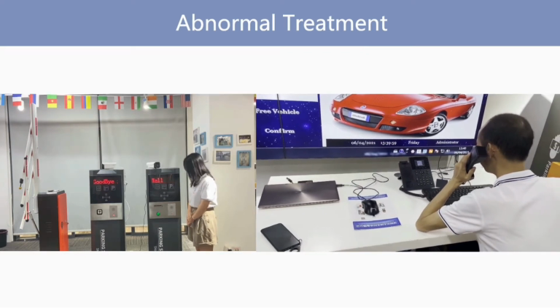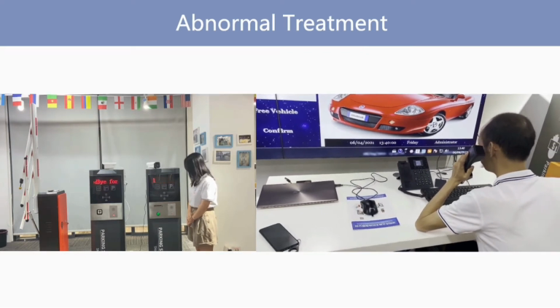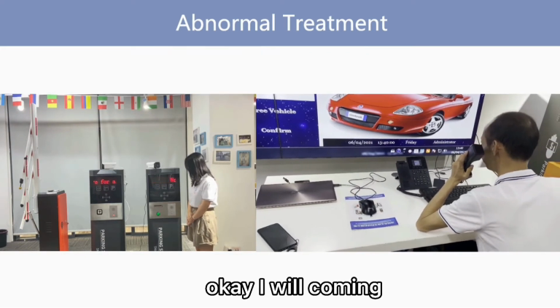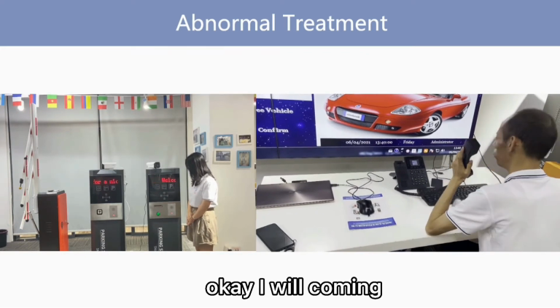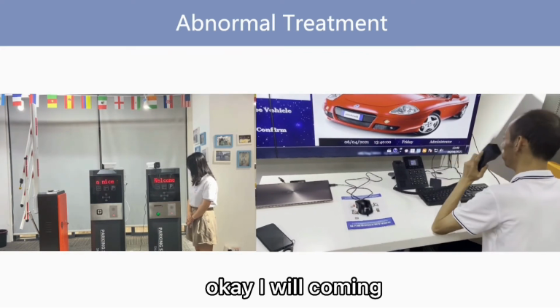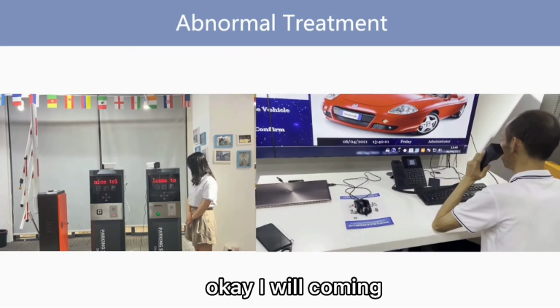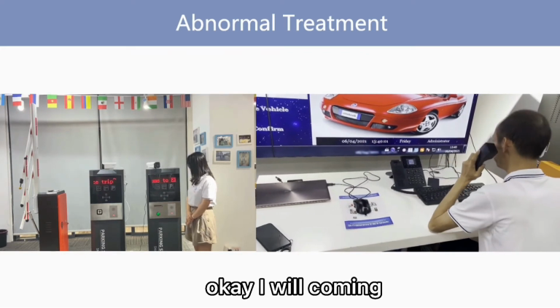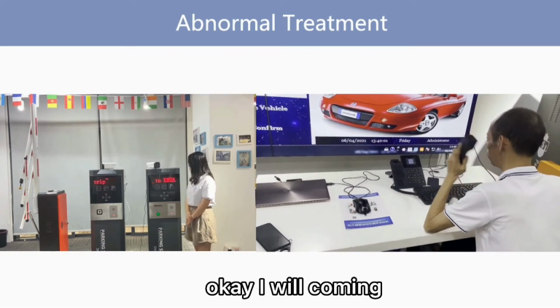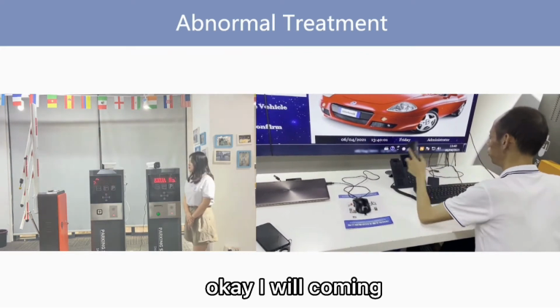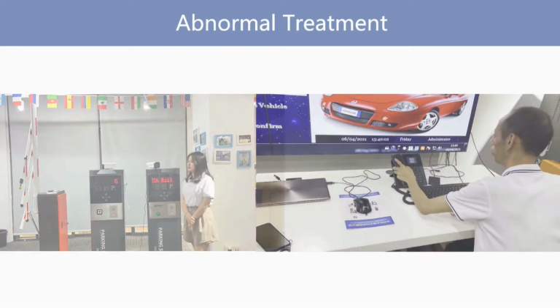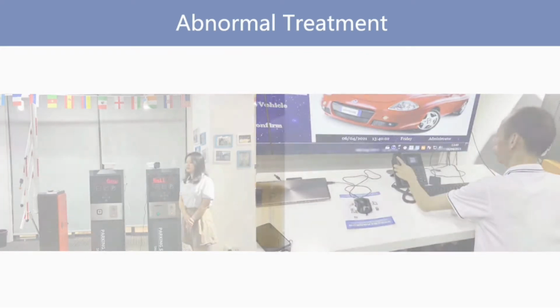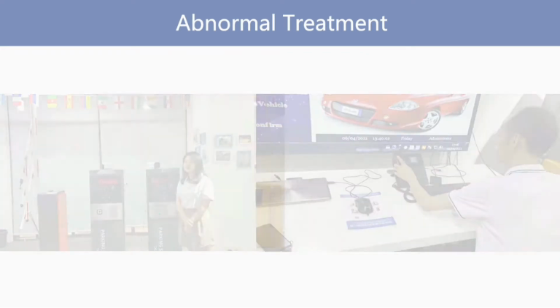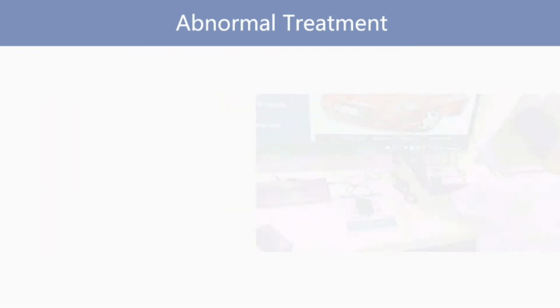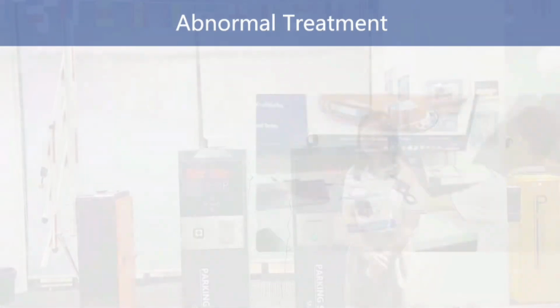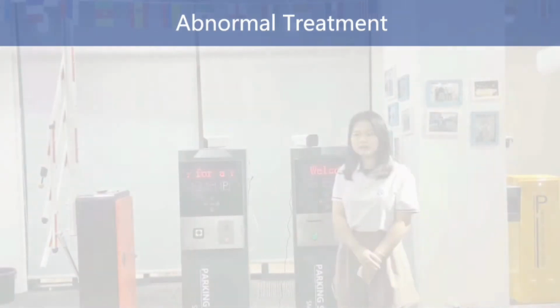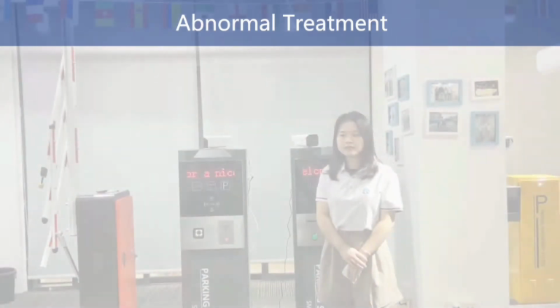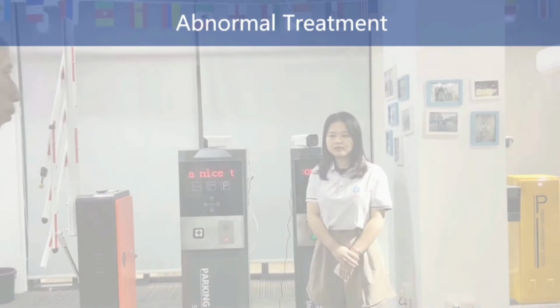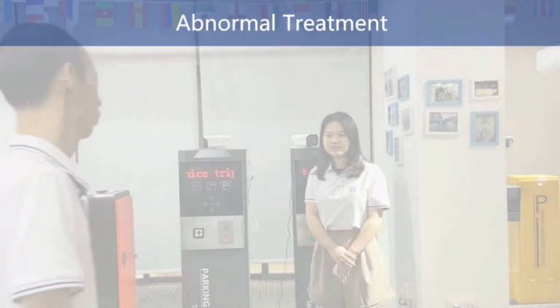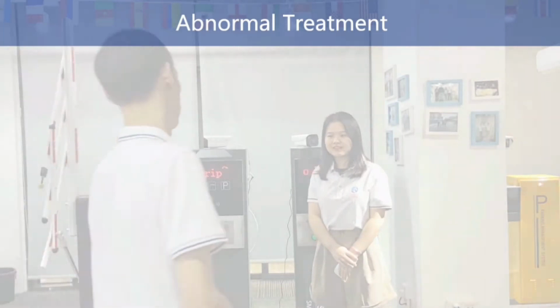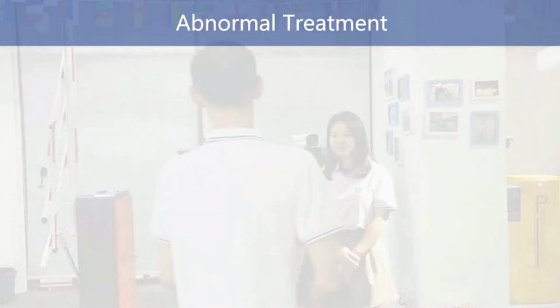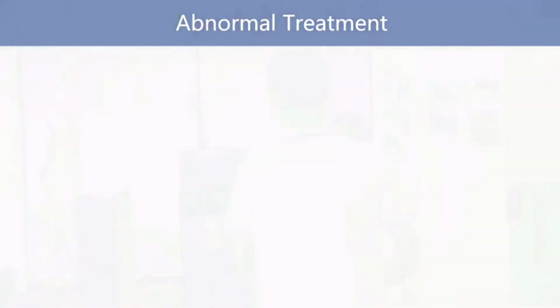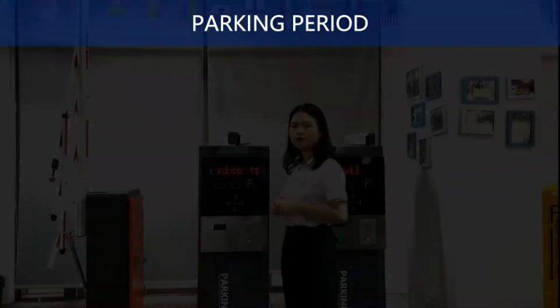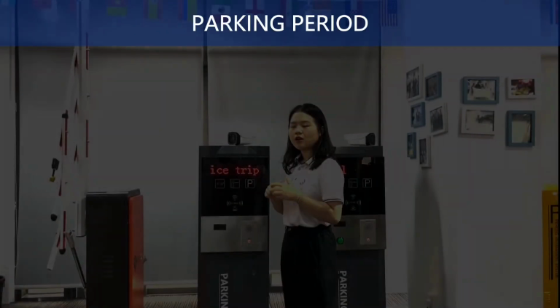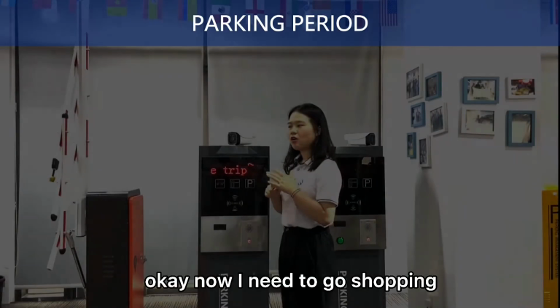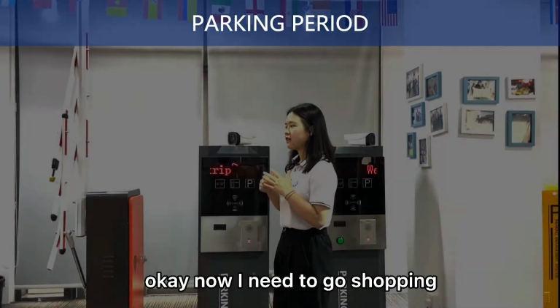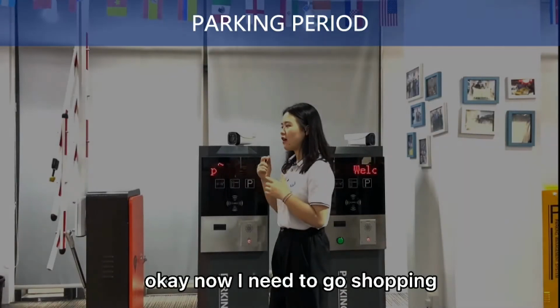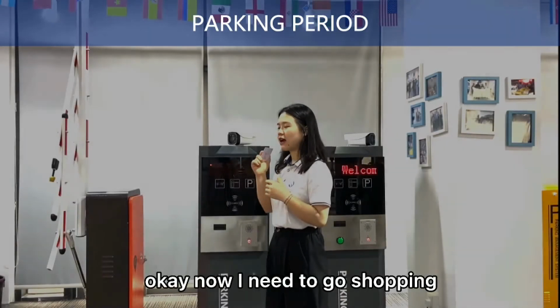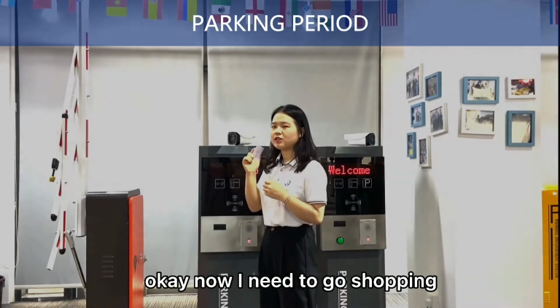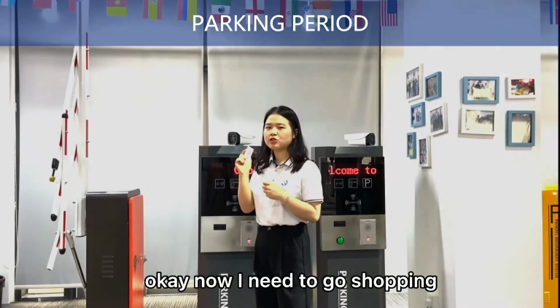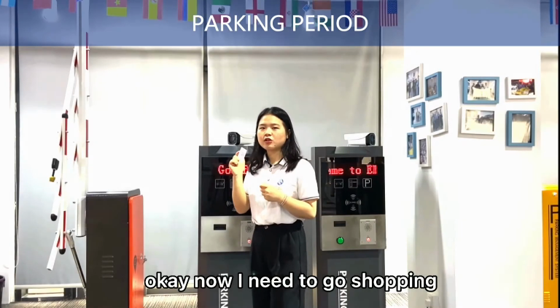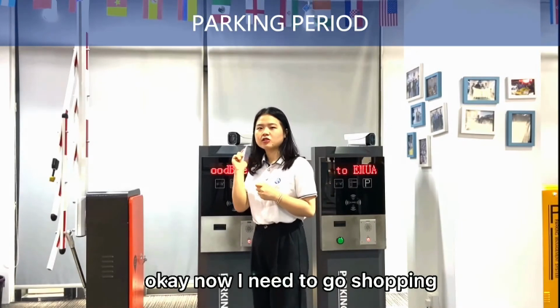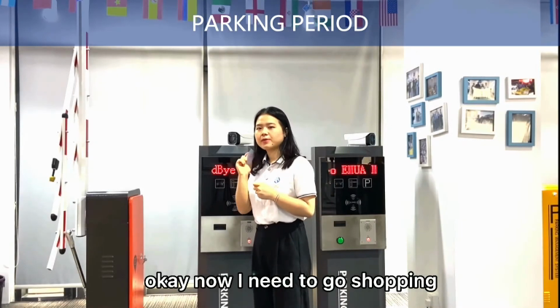Ok, I will call you. Now I need to go shopping.